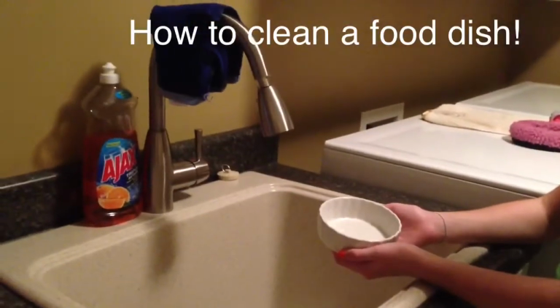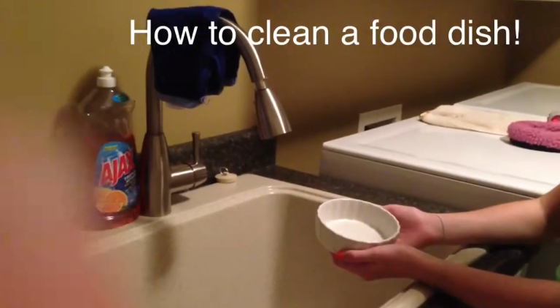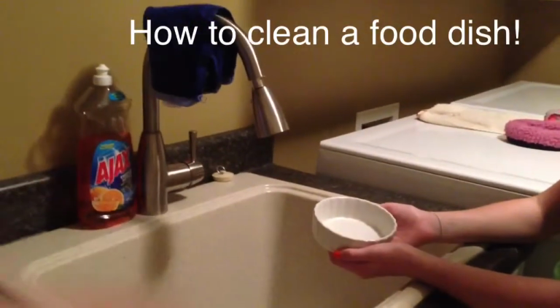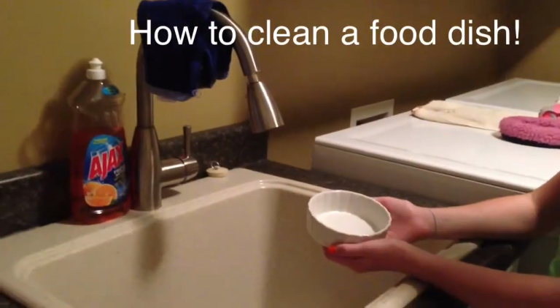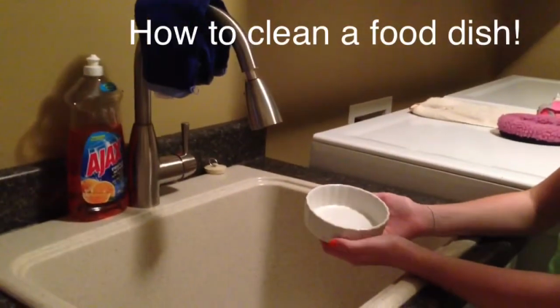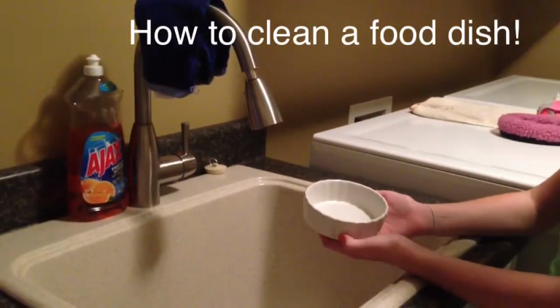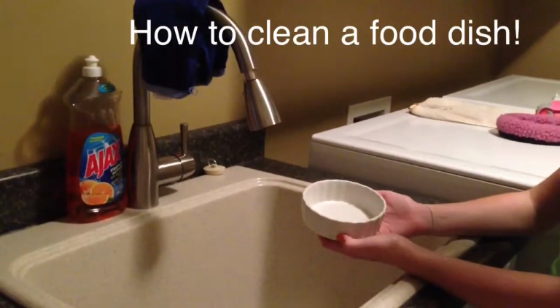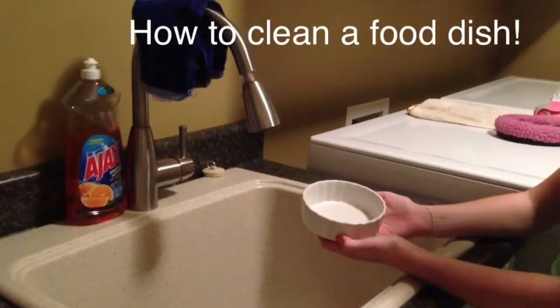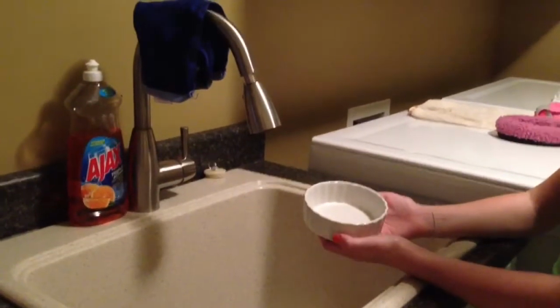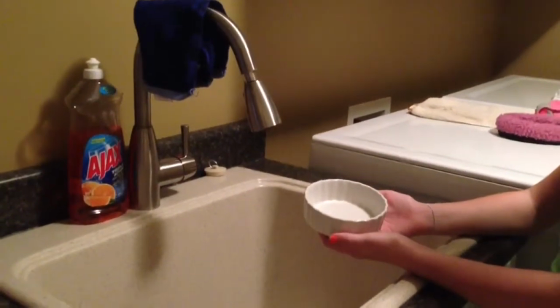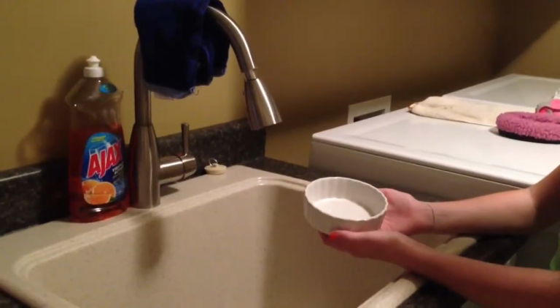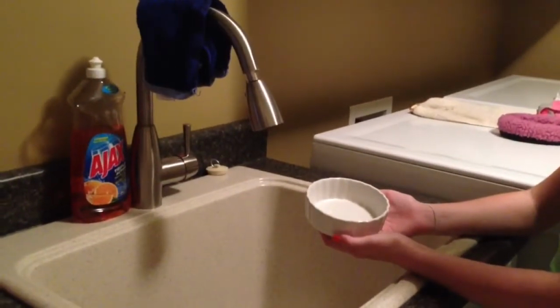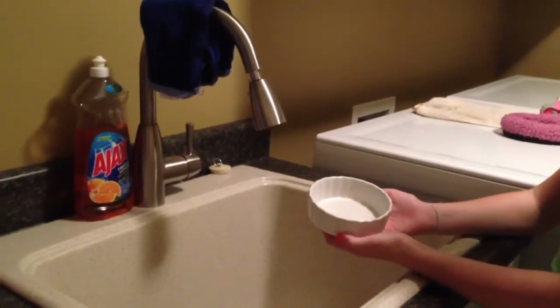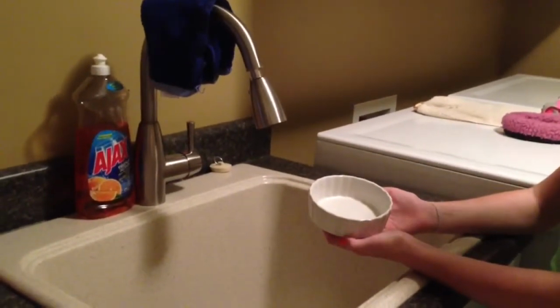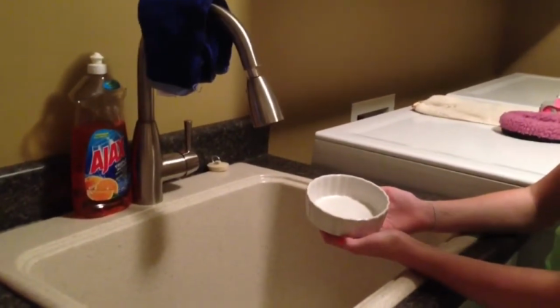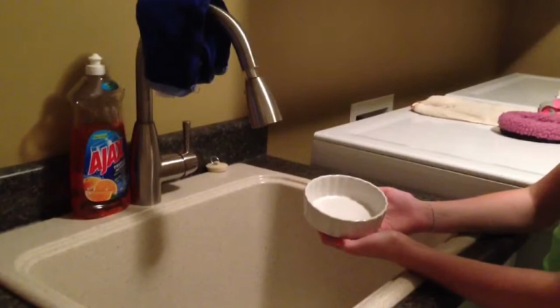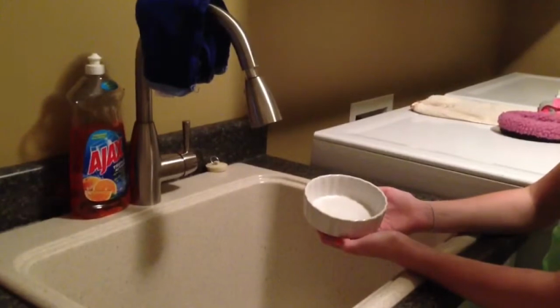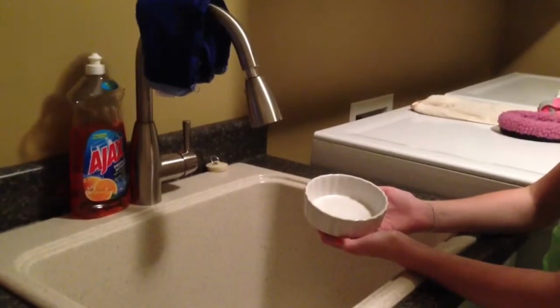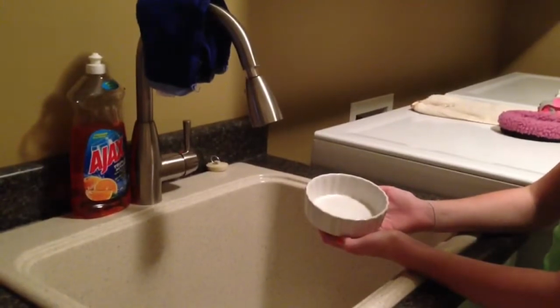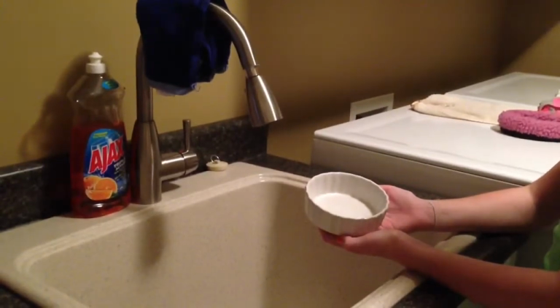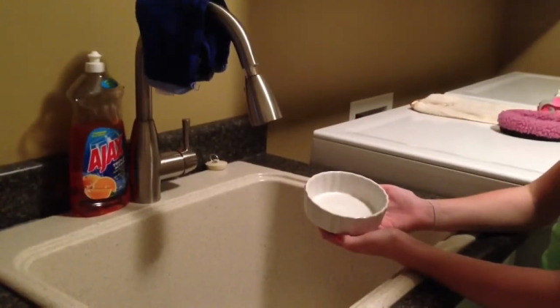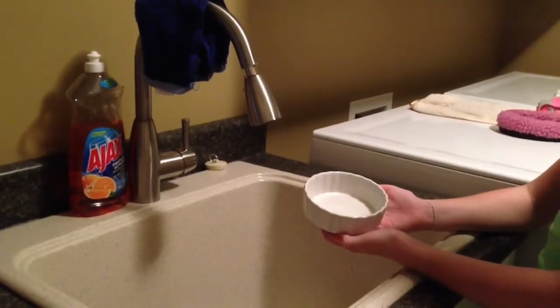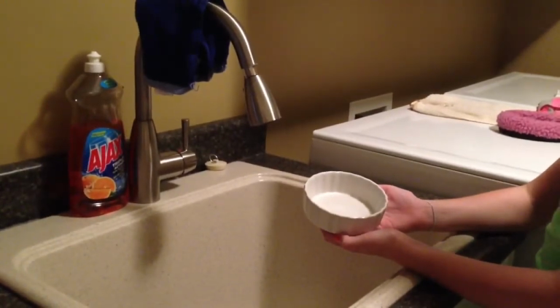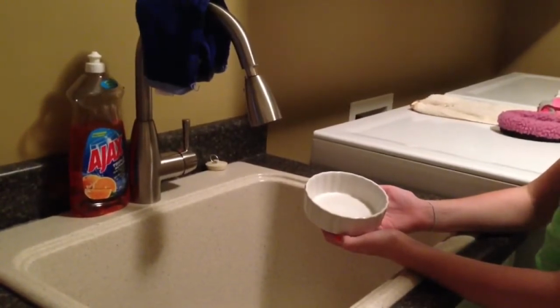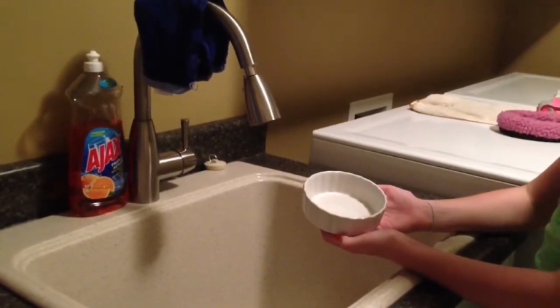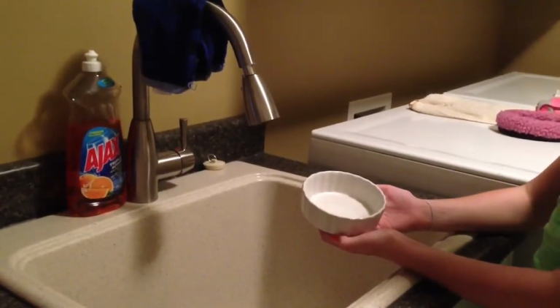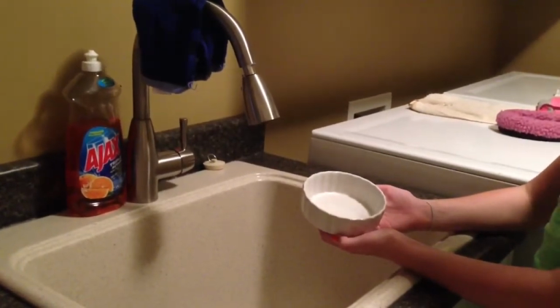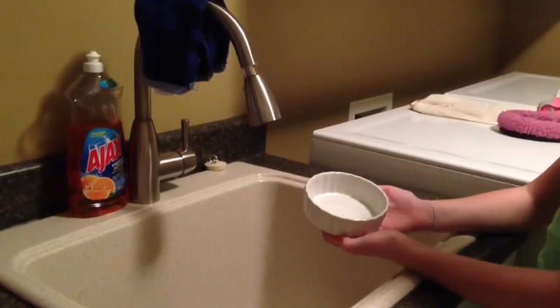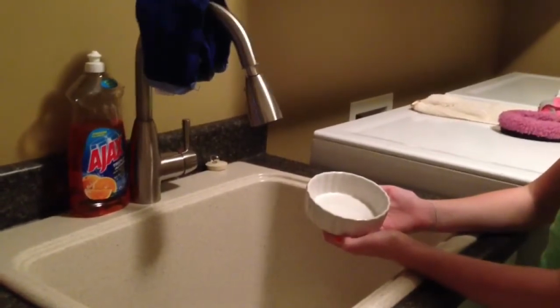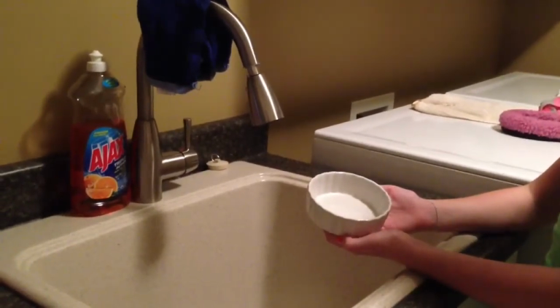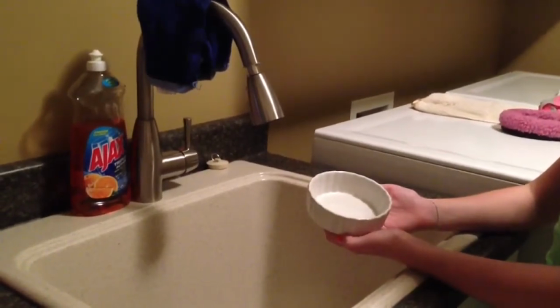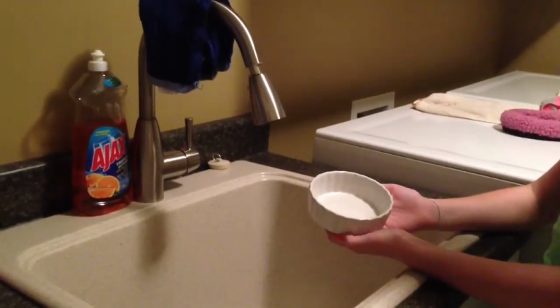Hey guys, it's me Kara from the Hamster Lovers, and today I'm going to be teaching you how to clean a ceramic food dish. So let's get started.